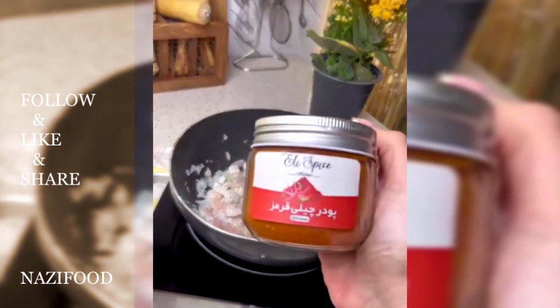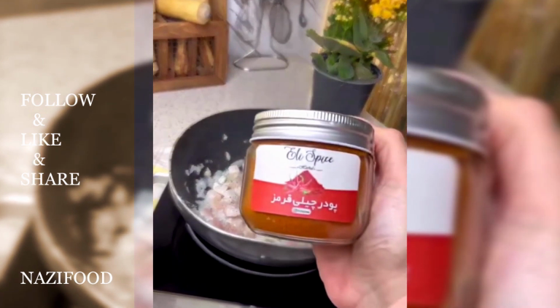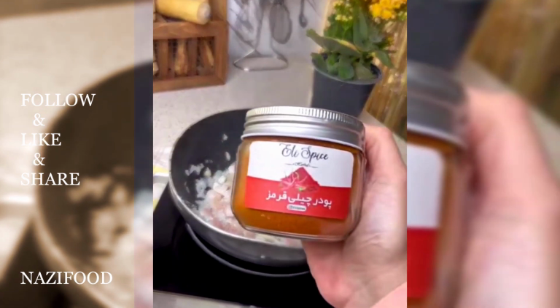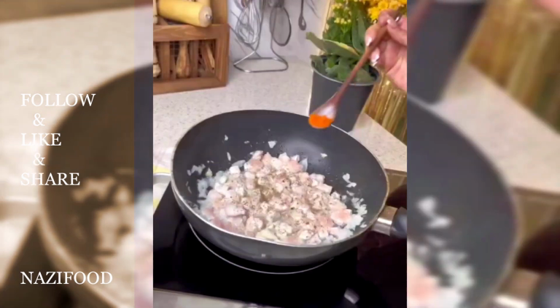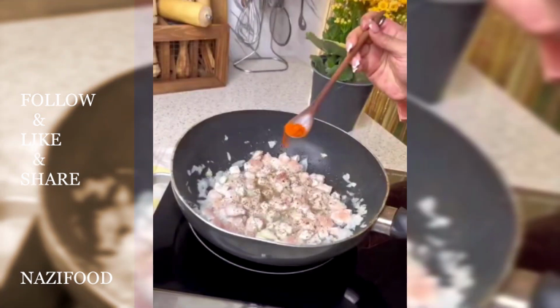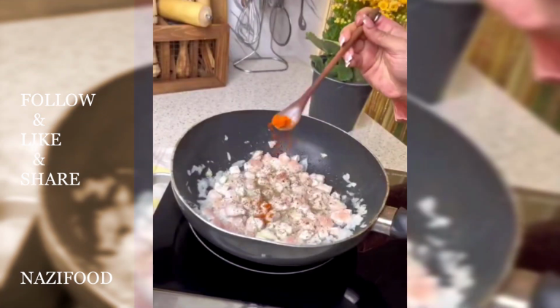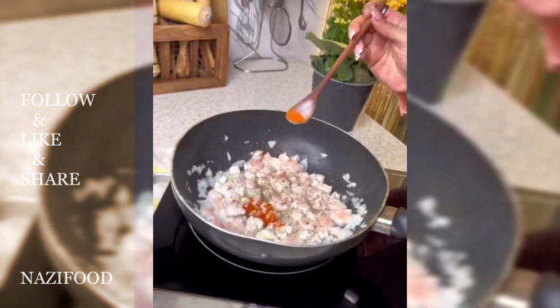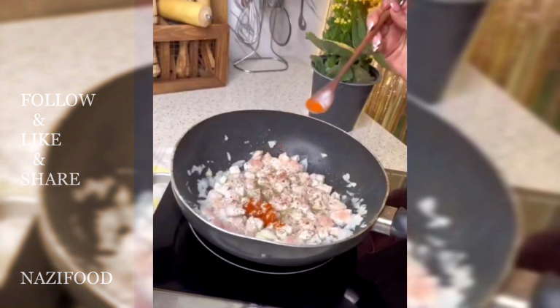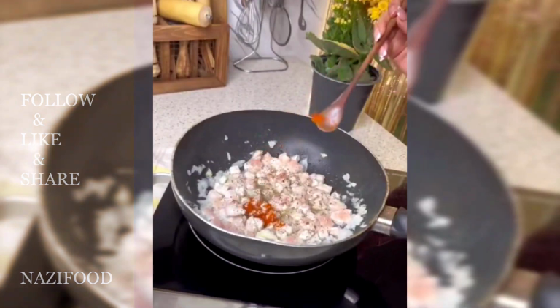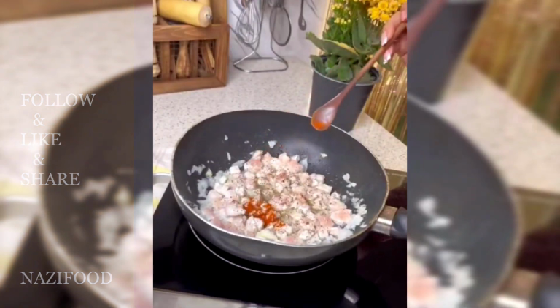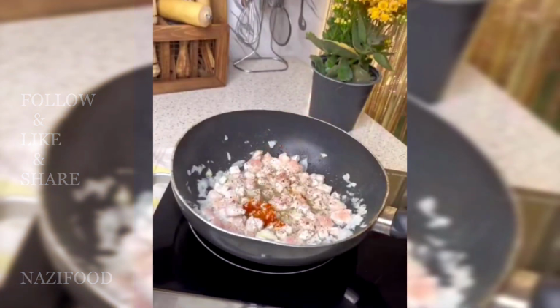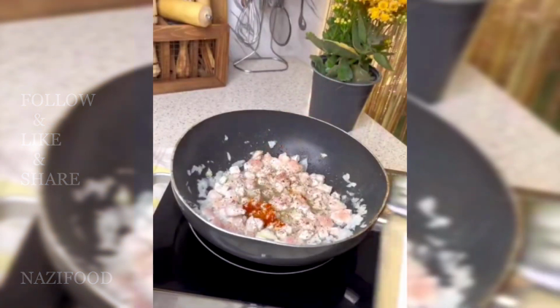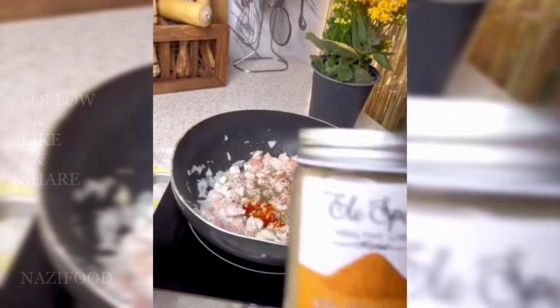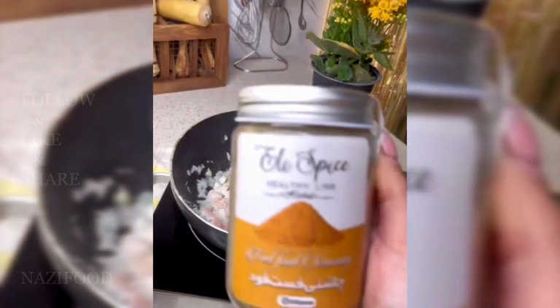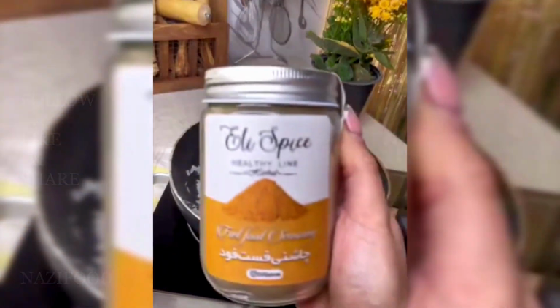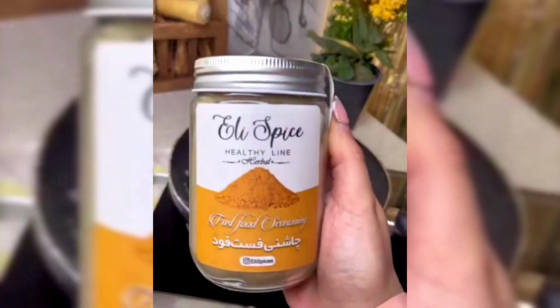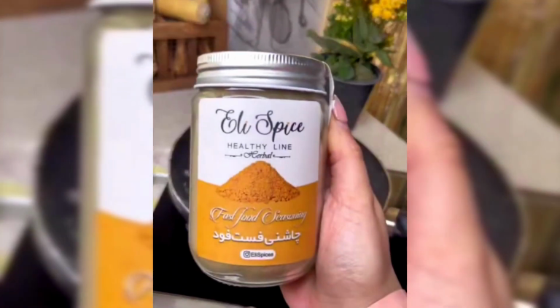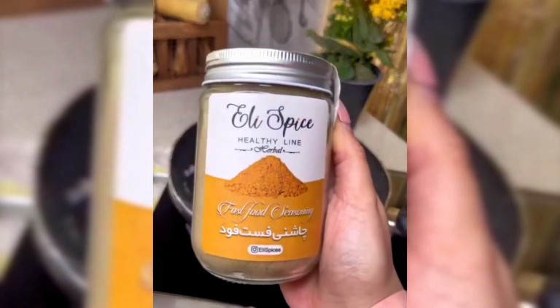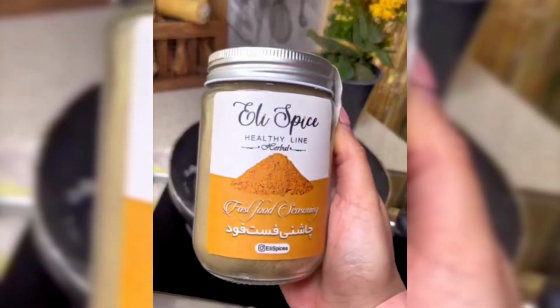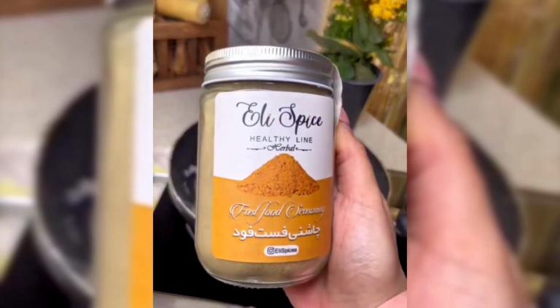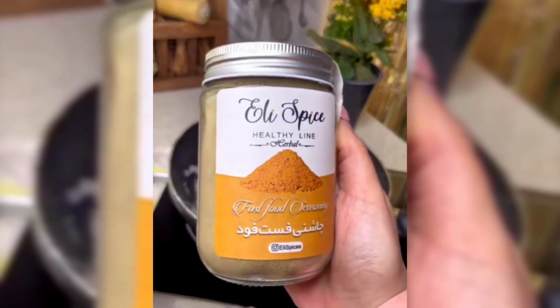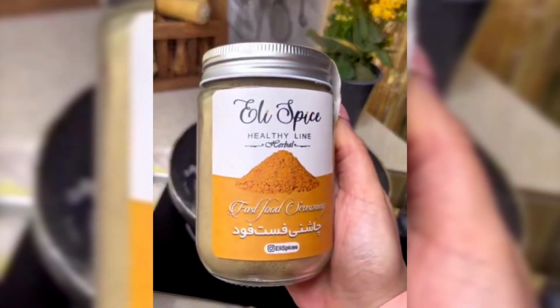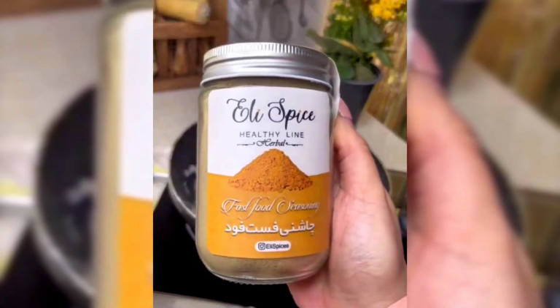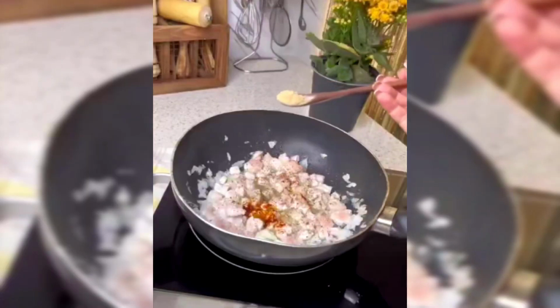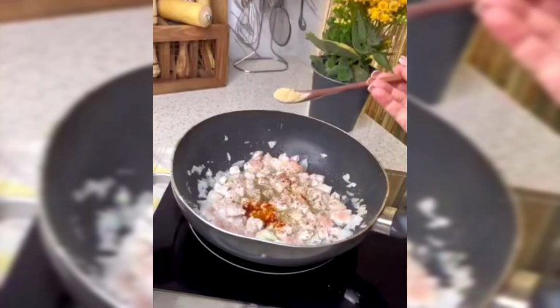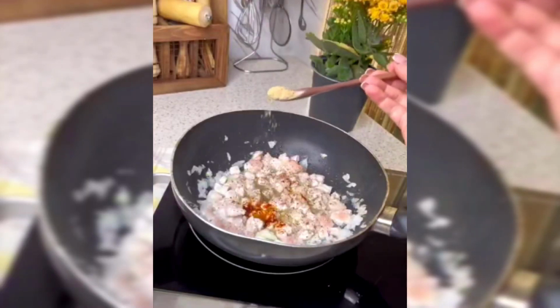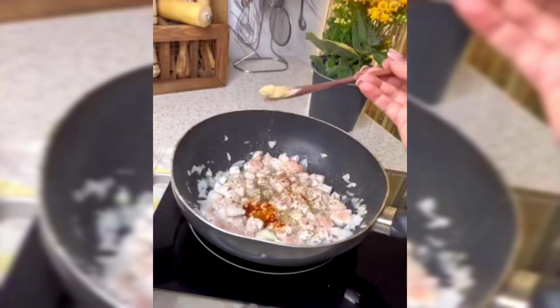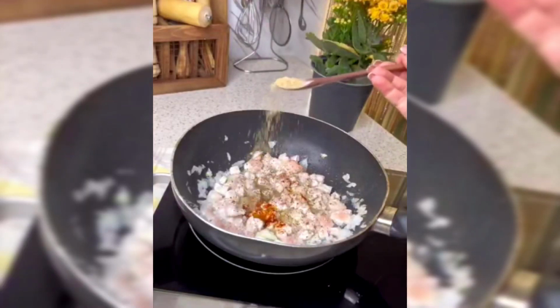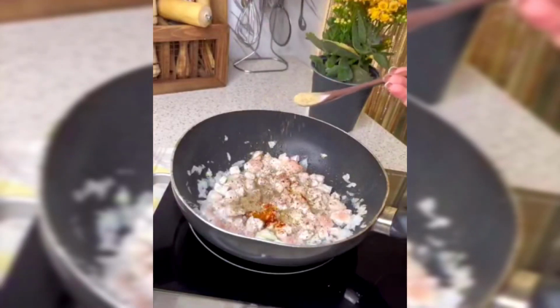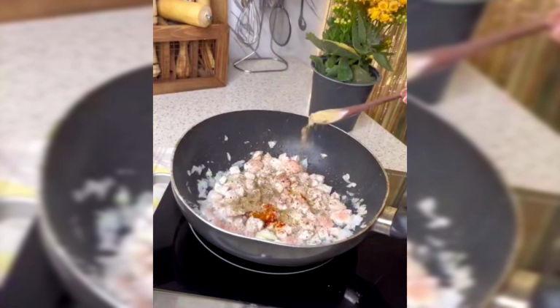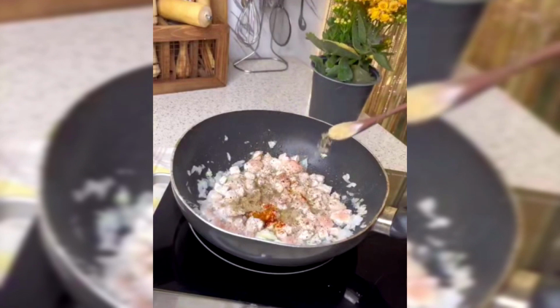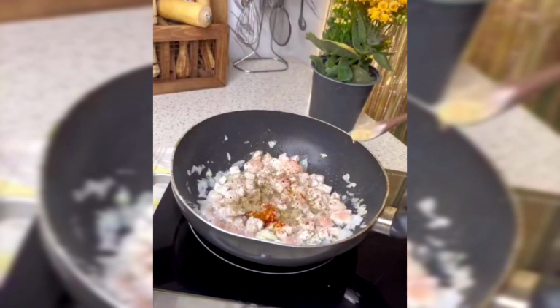Season with salt, black pepper, chili powder, oregano, and fast food seasoning.